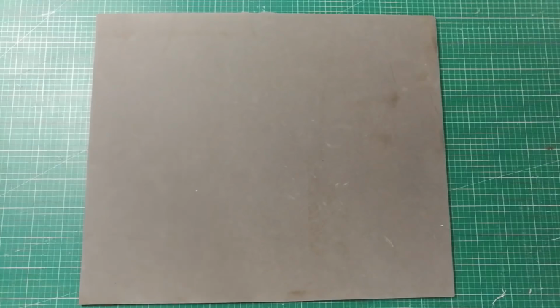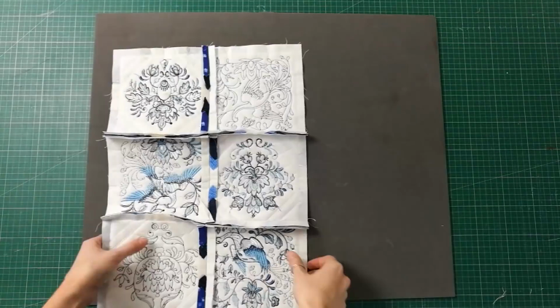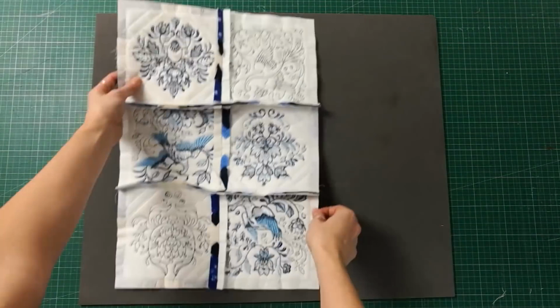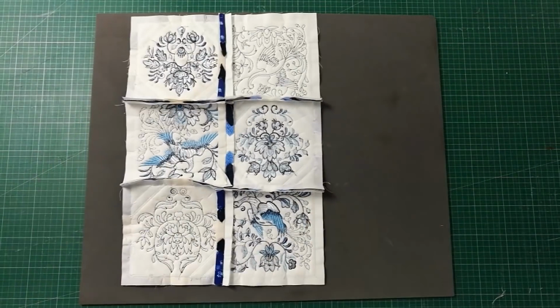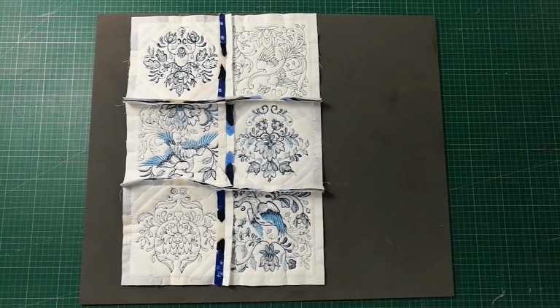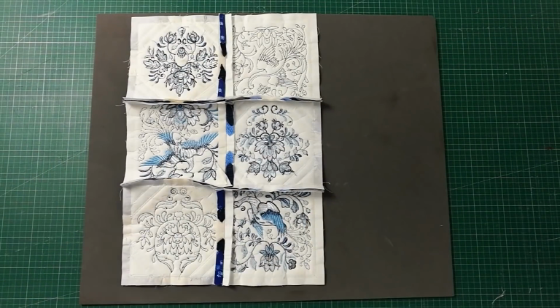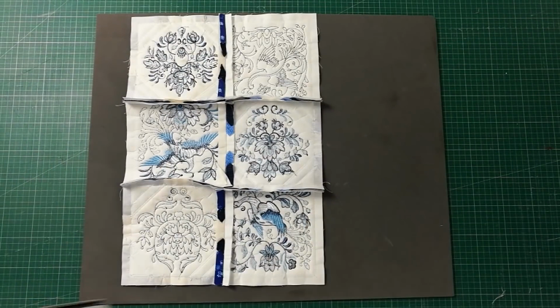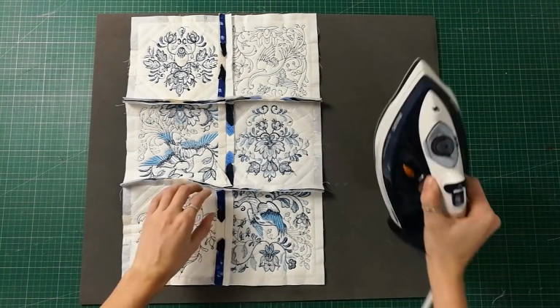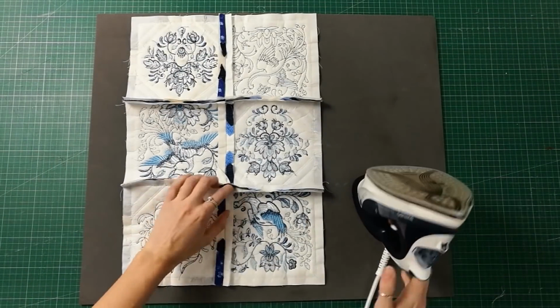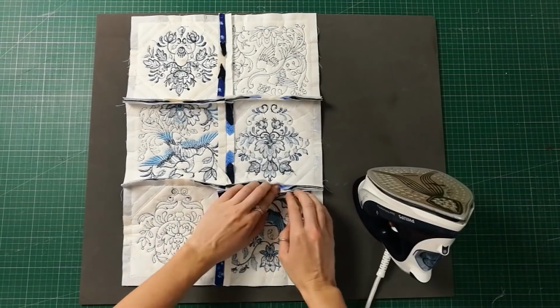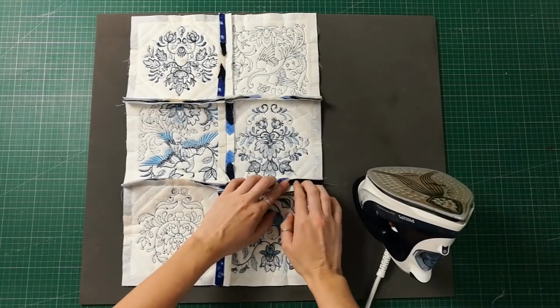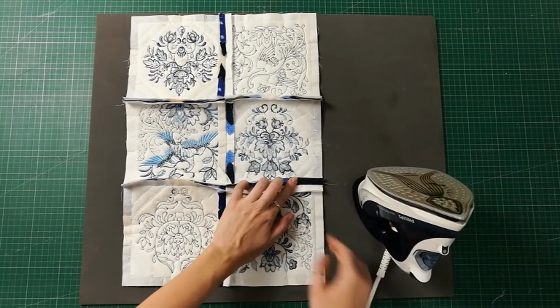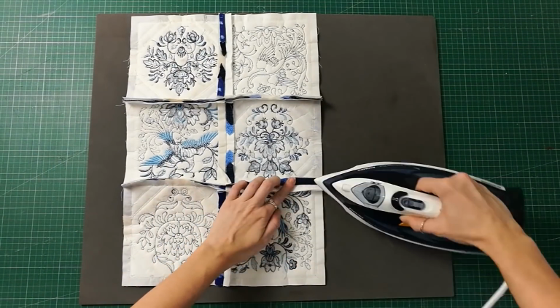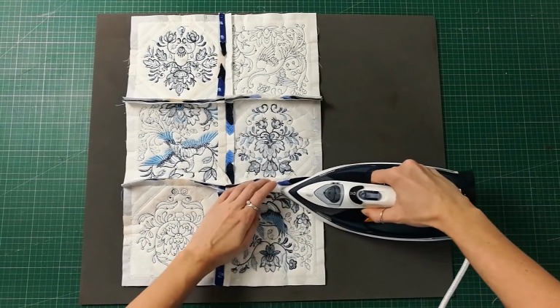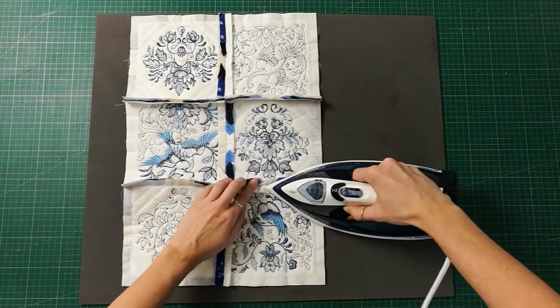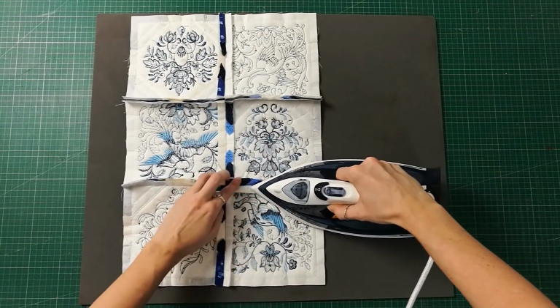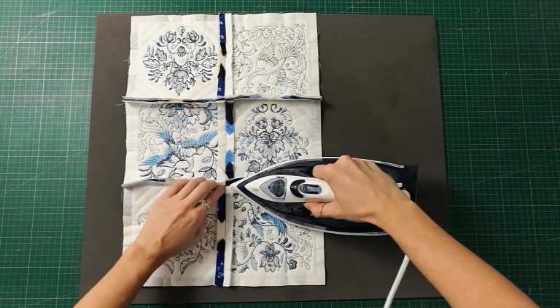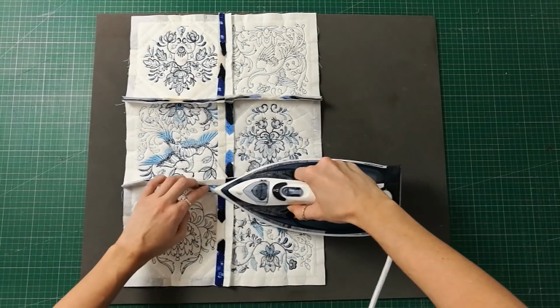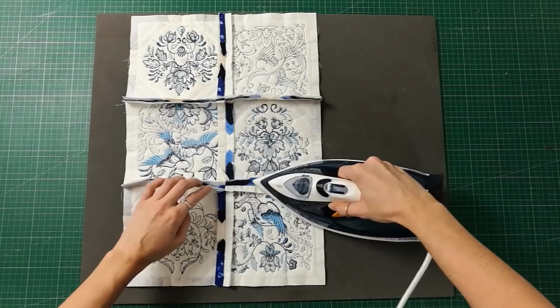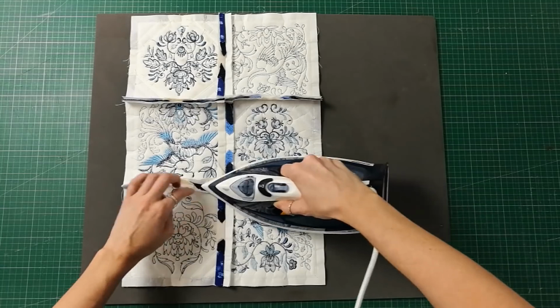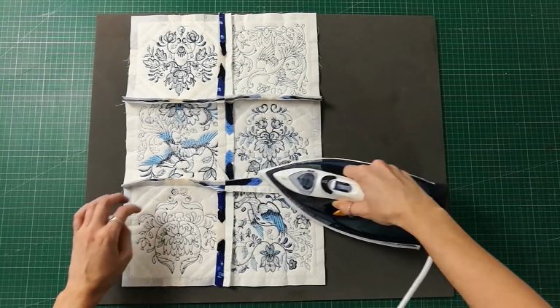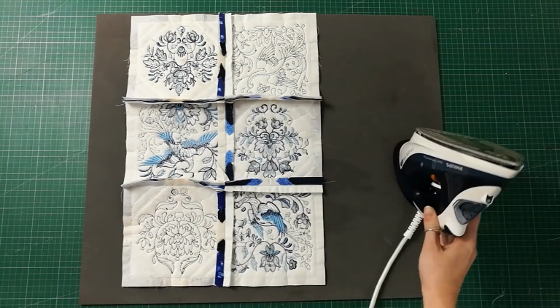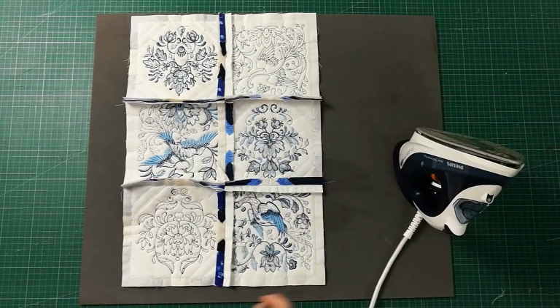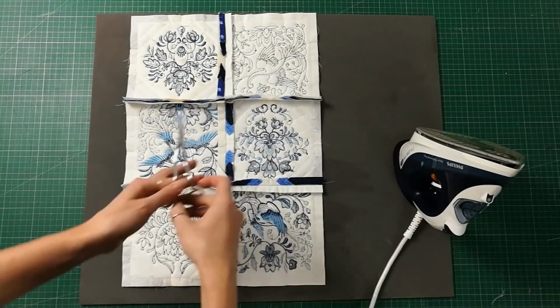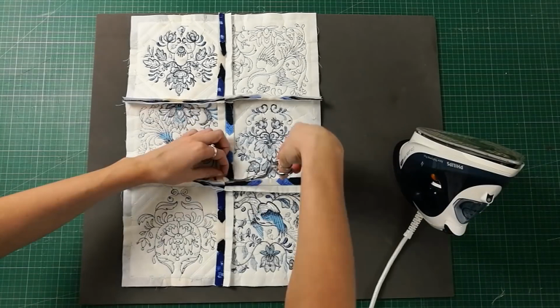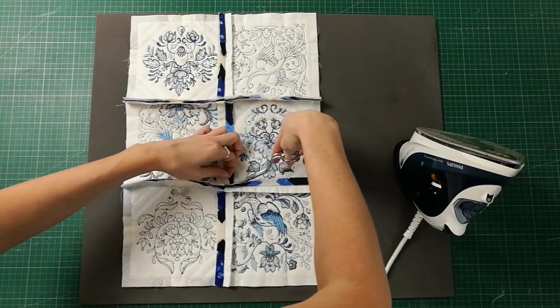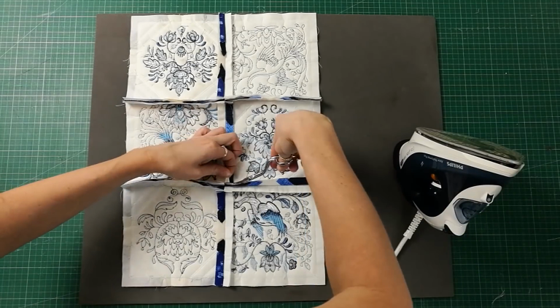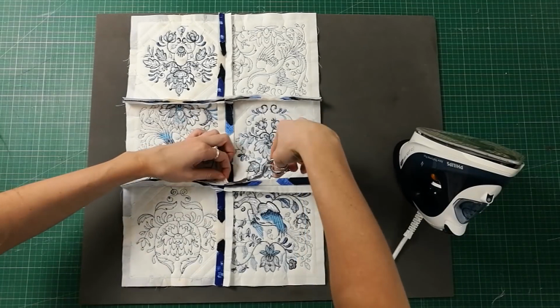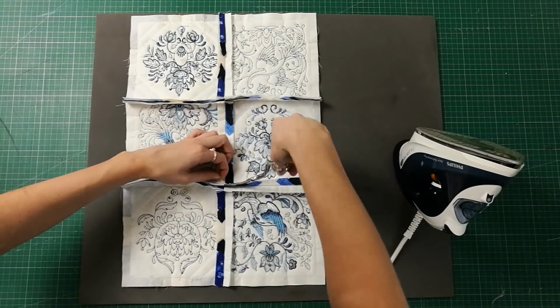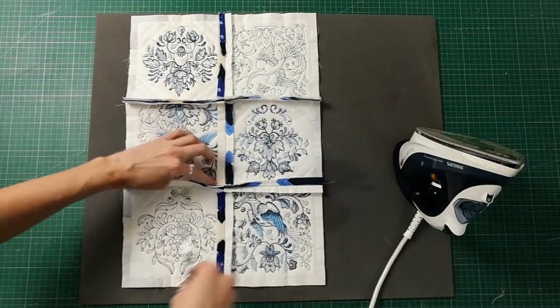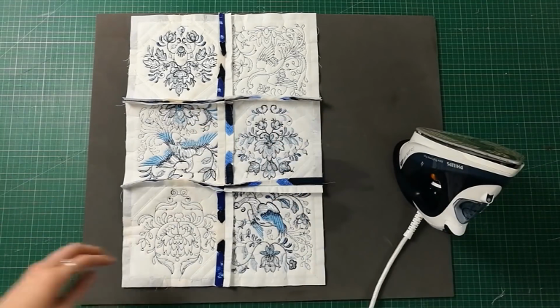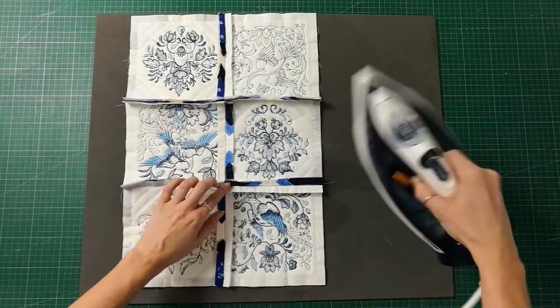Continue this pinning and stitching process to add the remaining rows, and then with the iron, open the seams and give the blocks a good press.